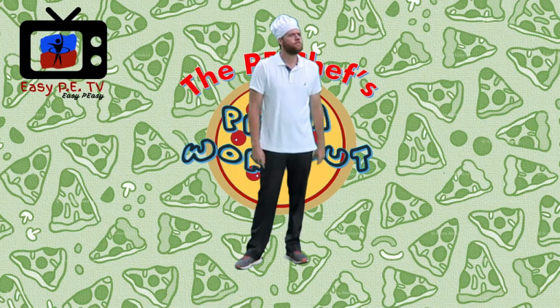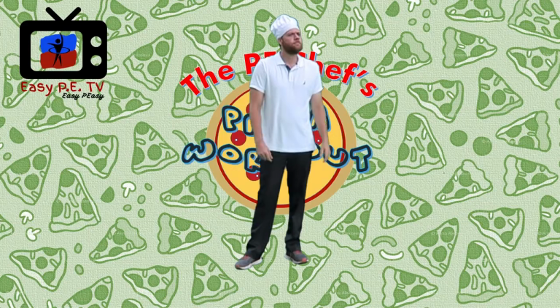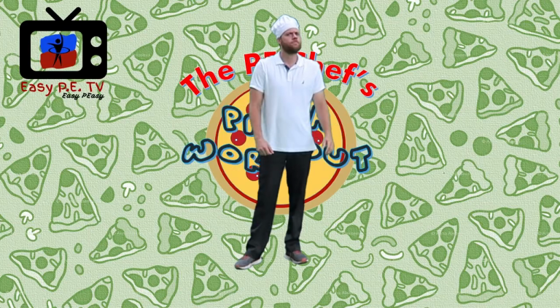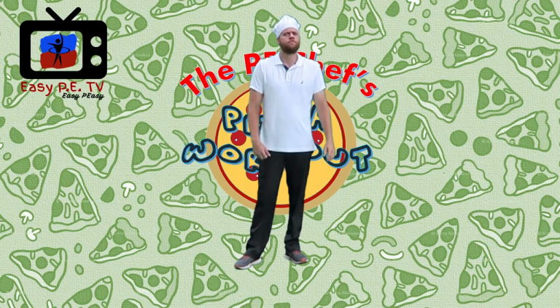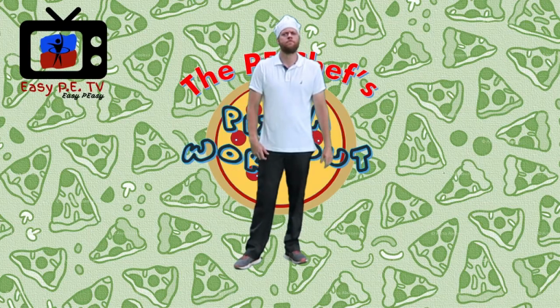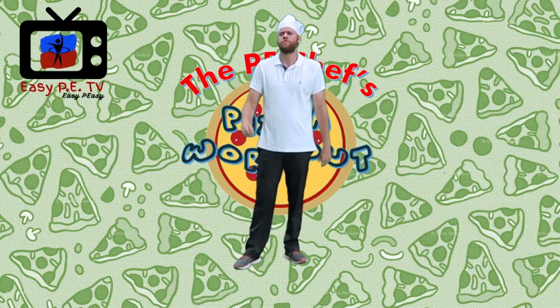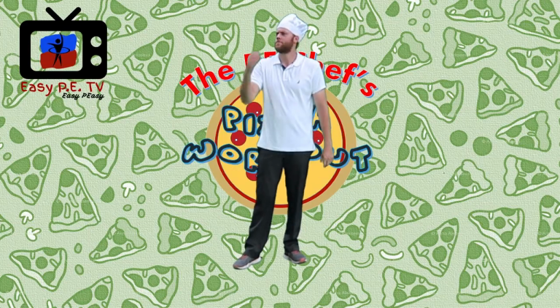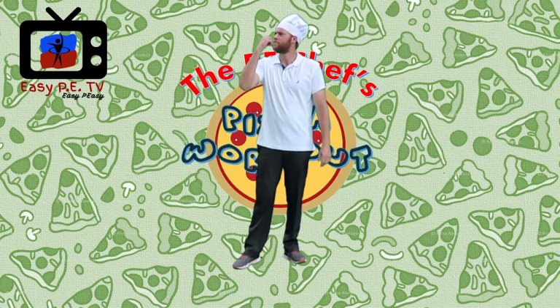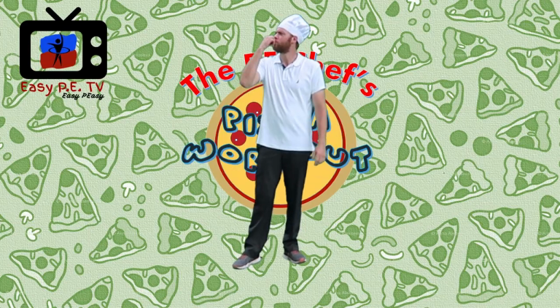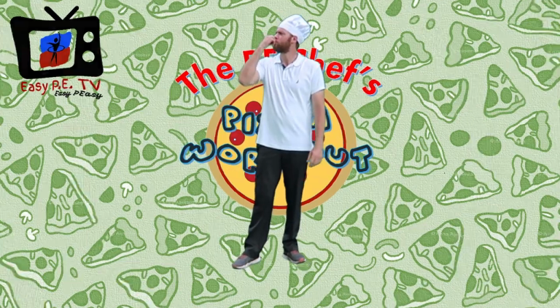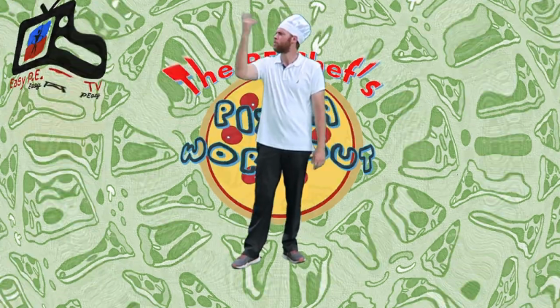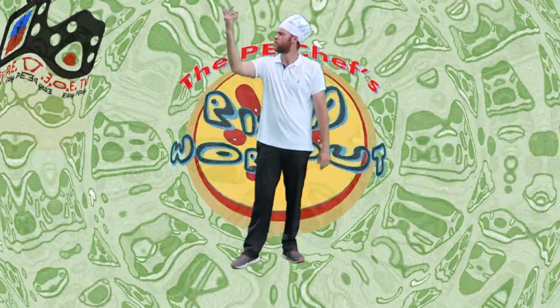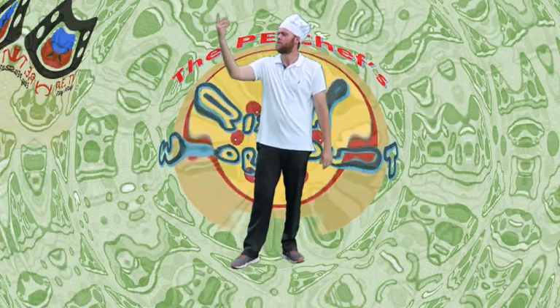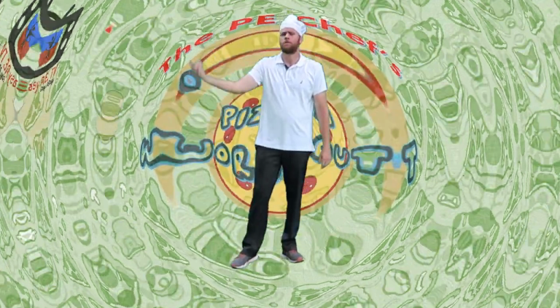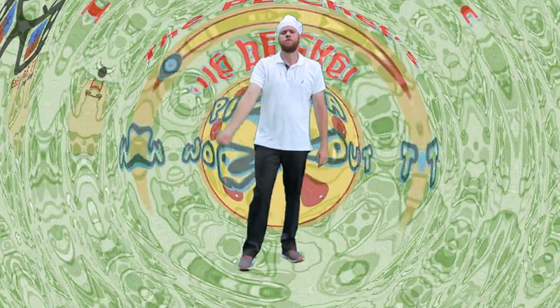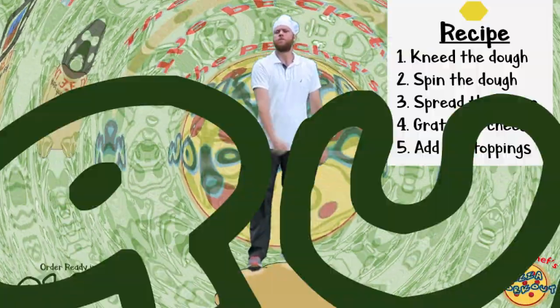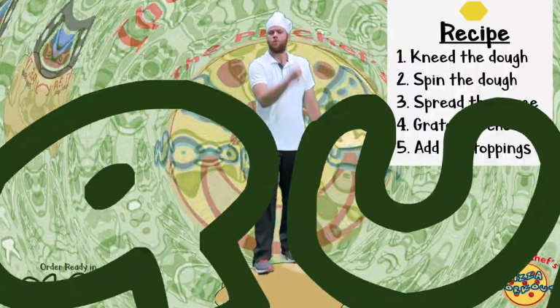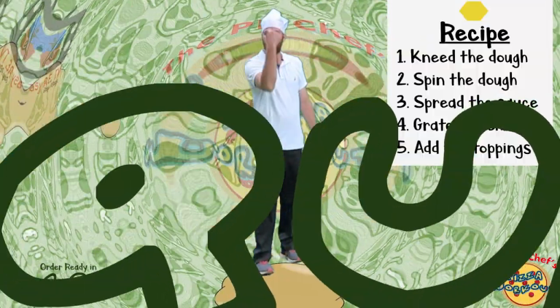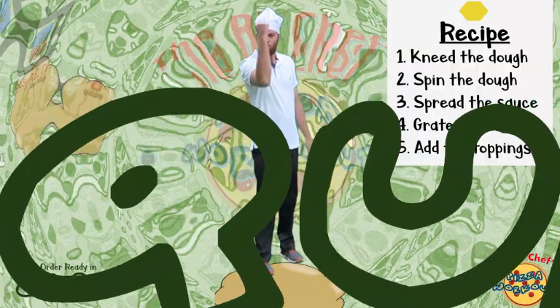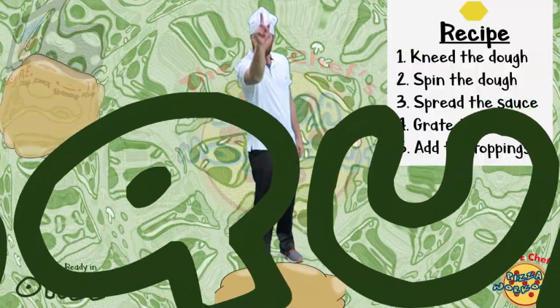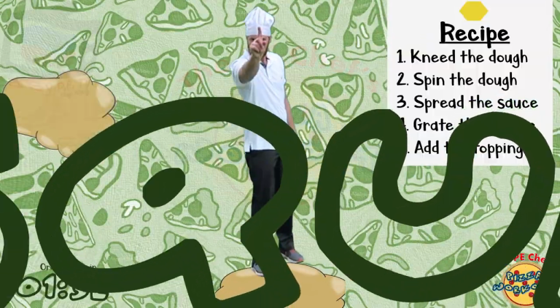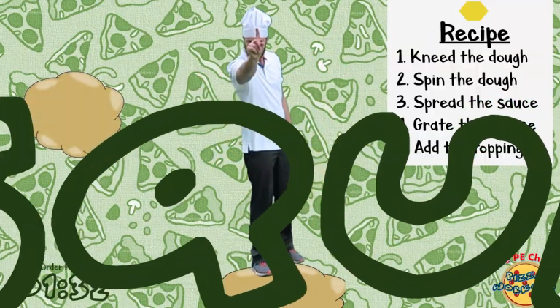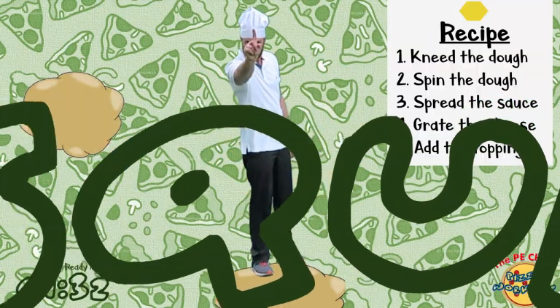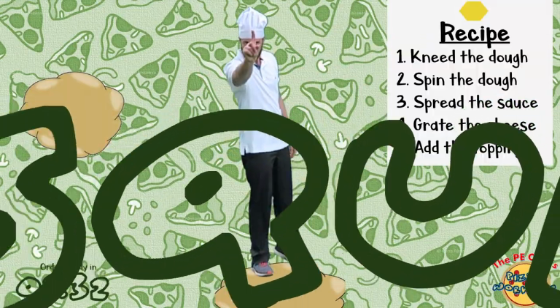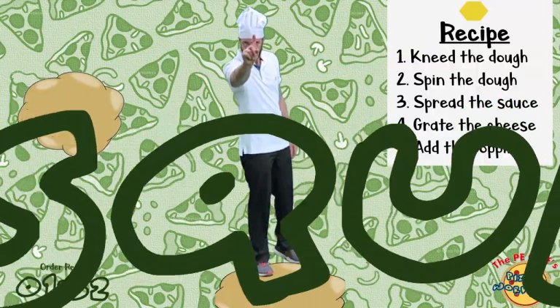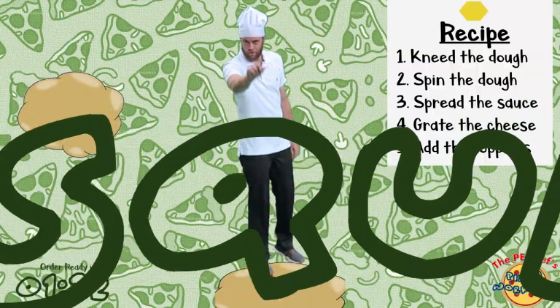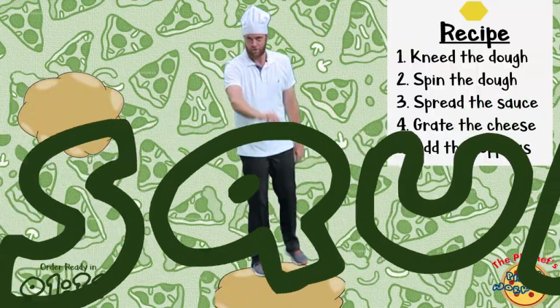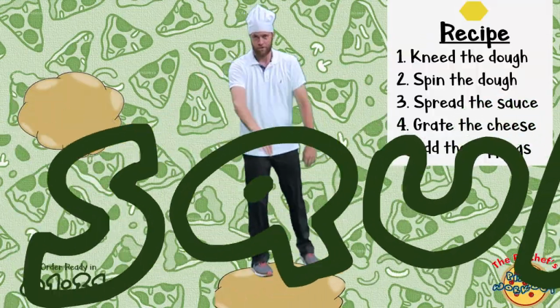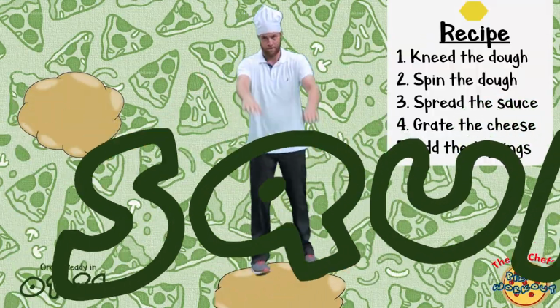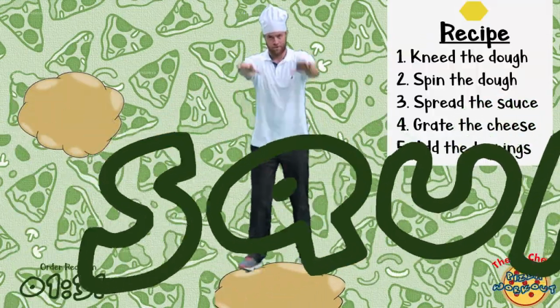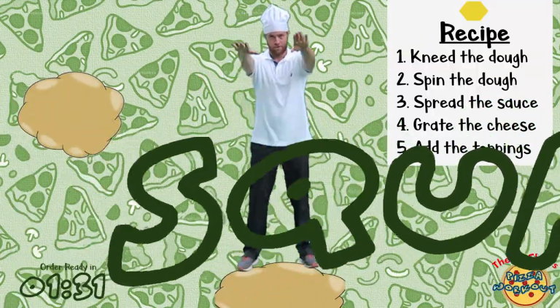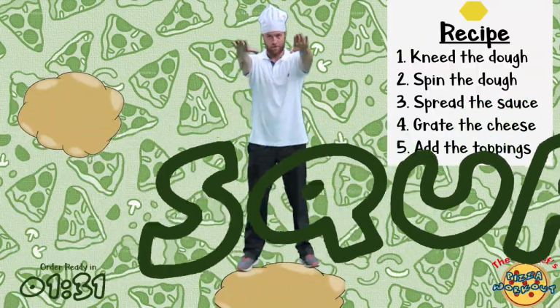The P.E. Chef's Pizza Workout. Step 1: Knead the dough squats.